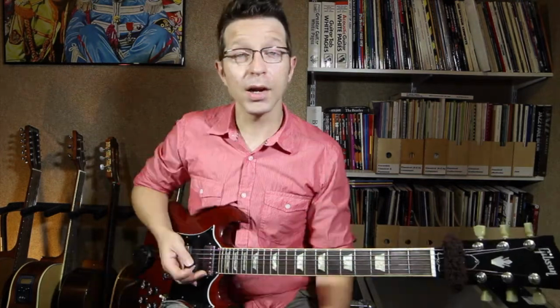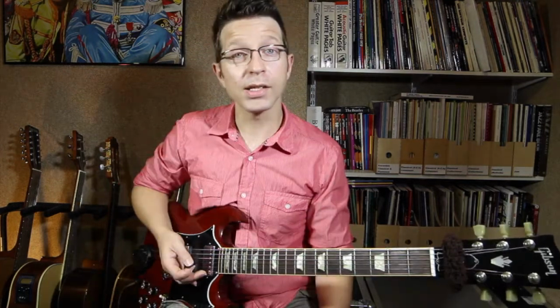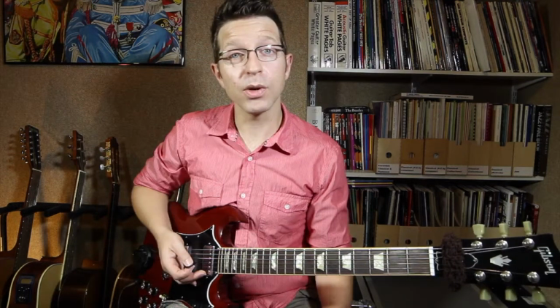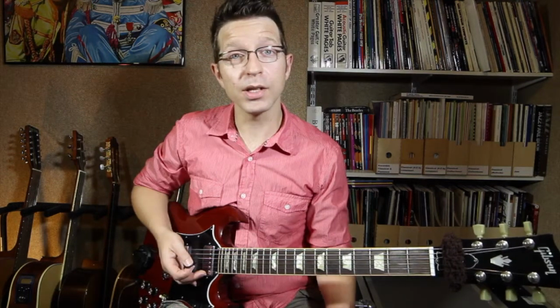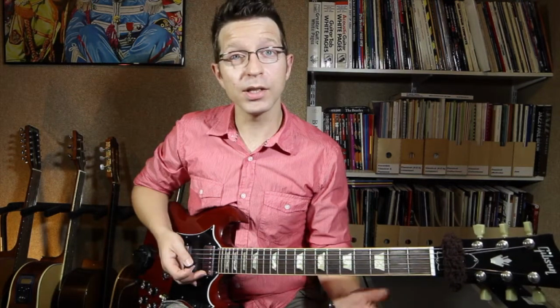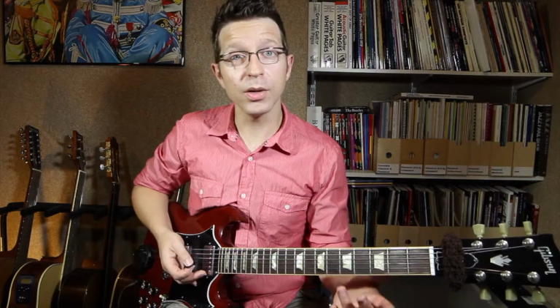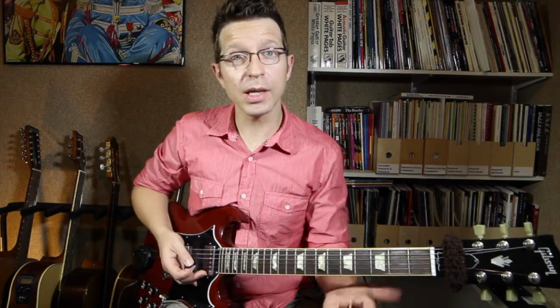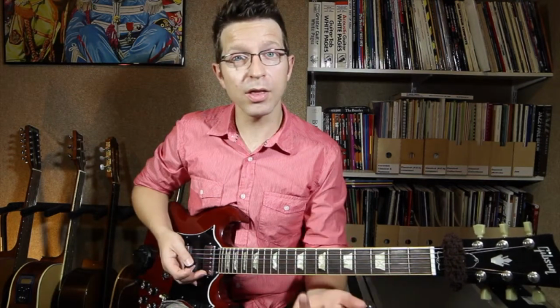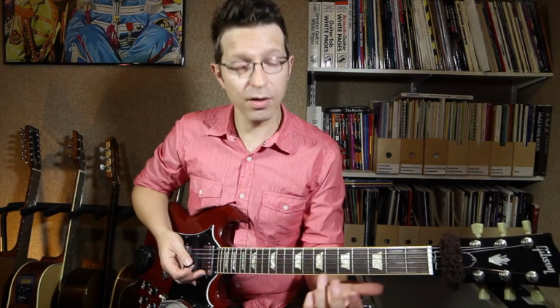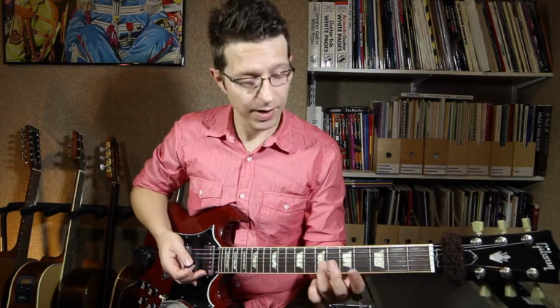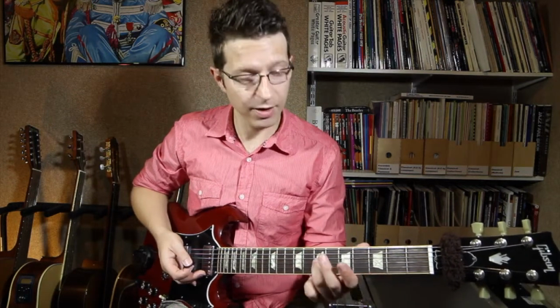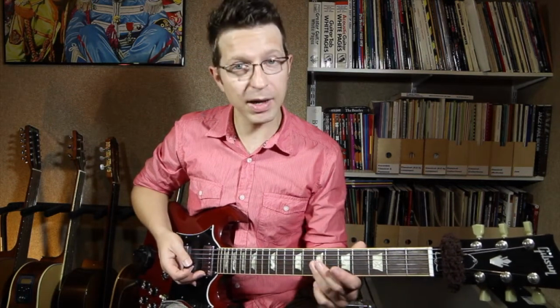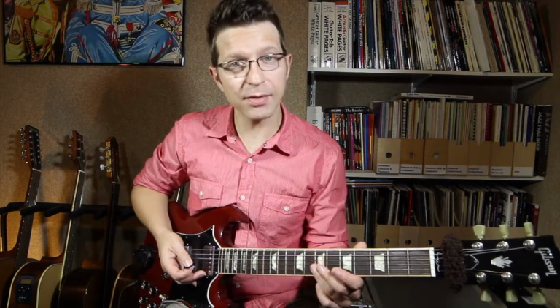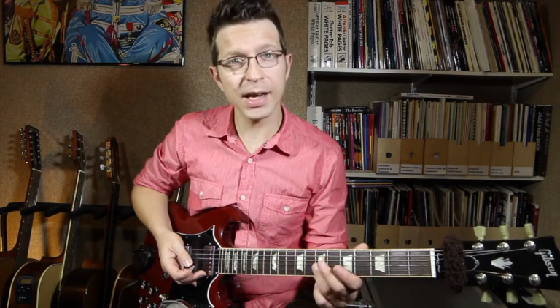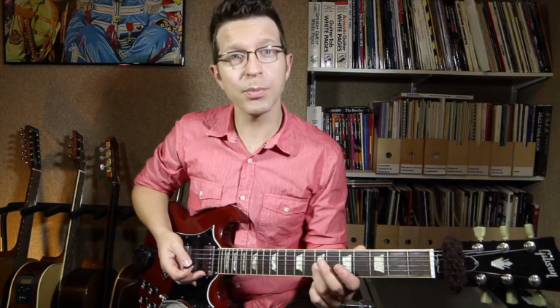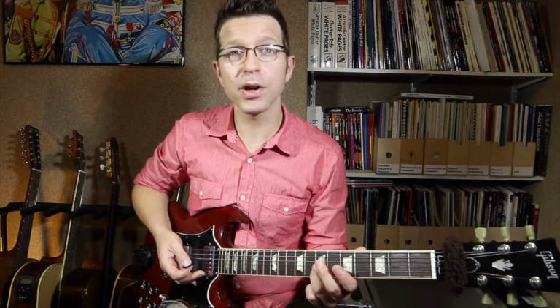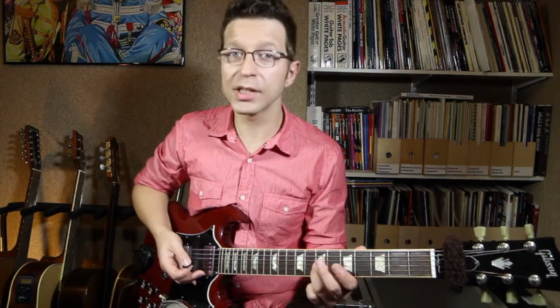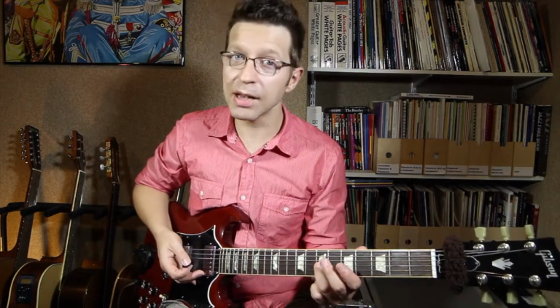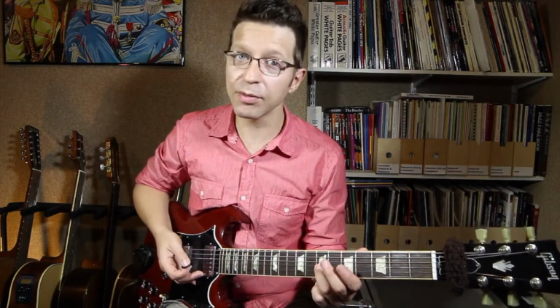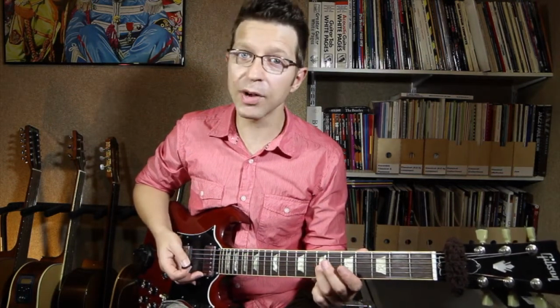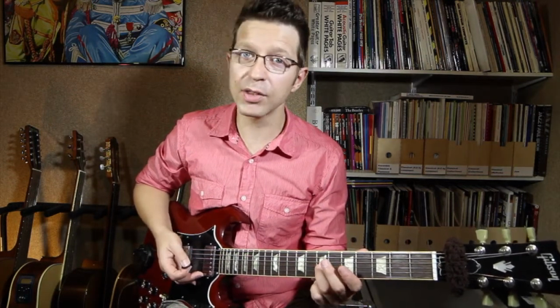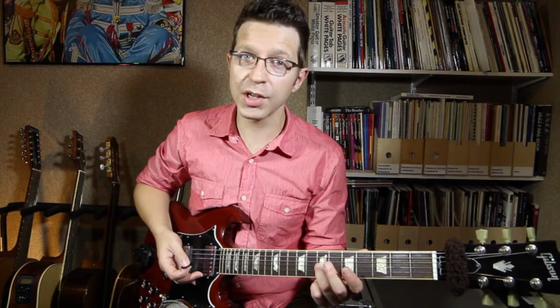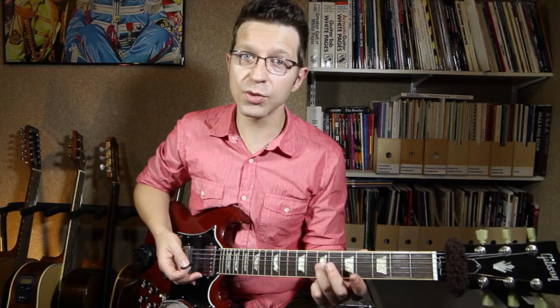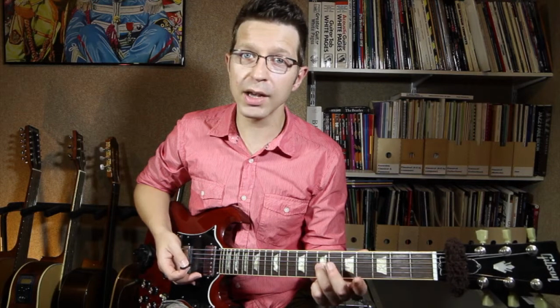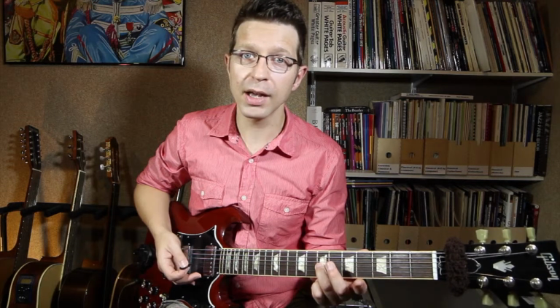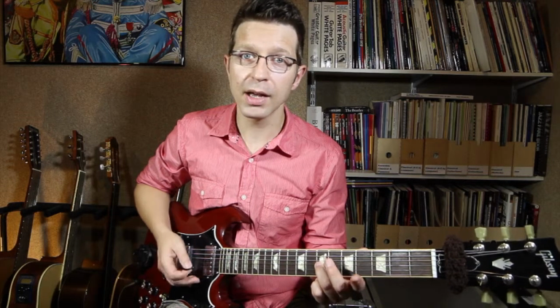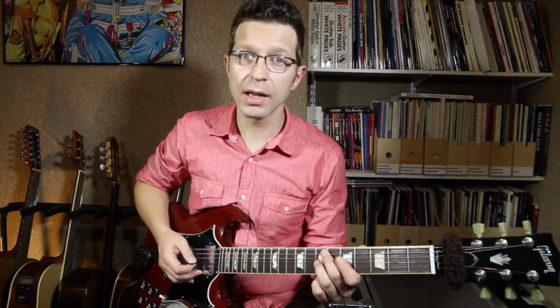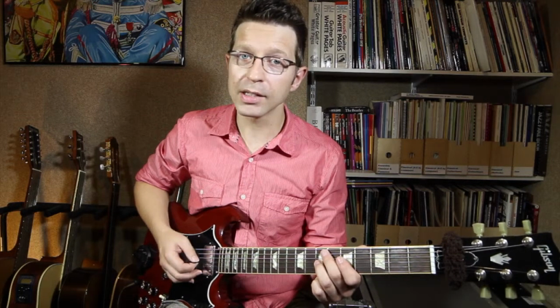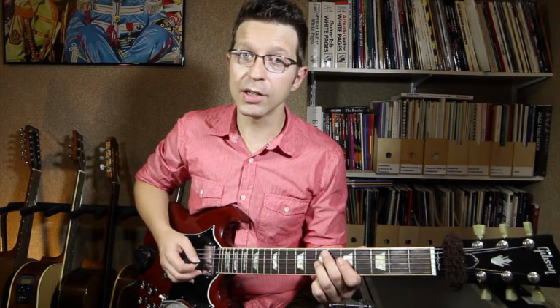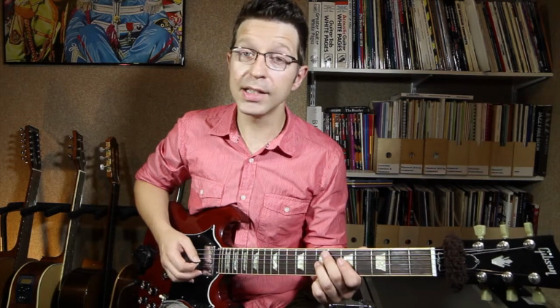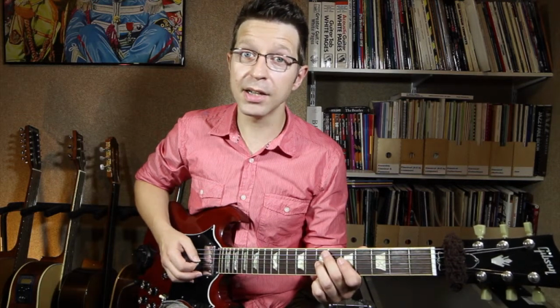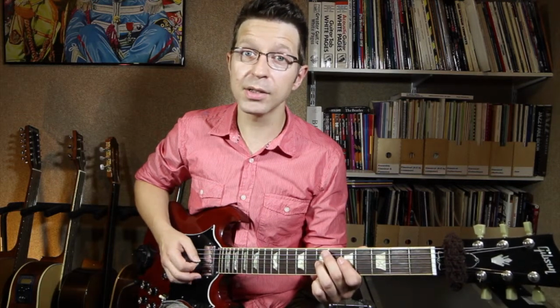What I'm going to do is take my third finger of my left hand and put it on the seventh fret of the G string — that's a D note.